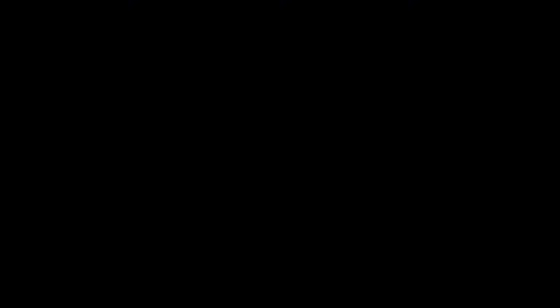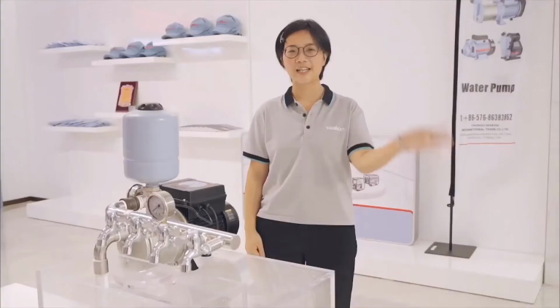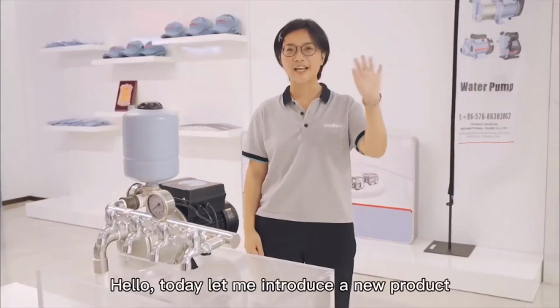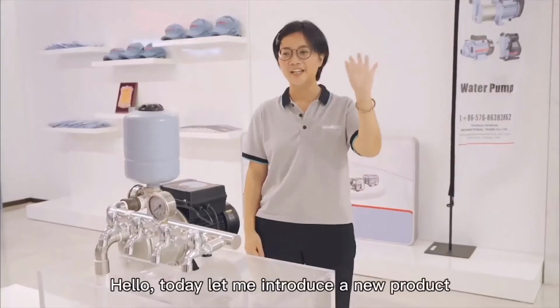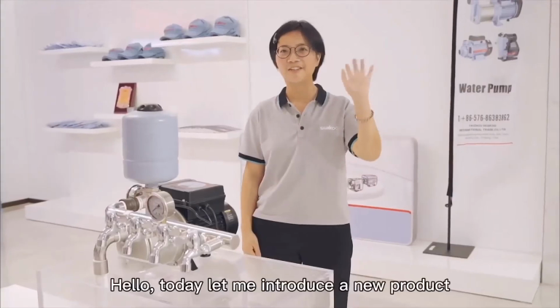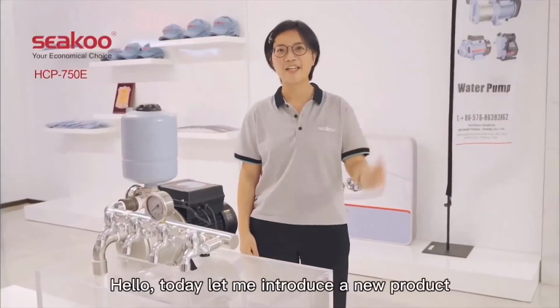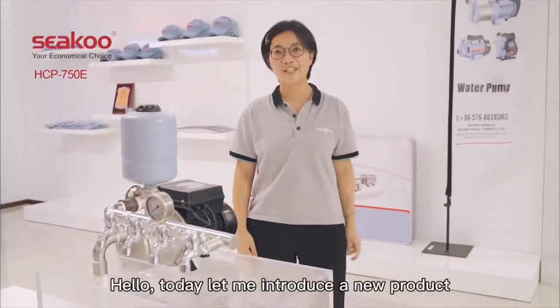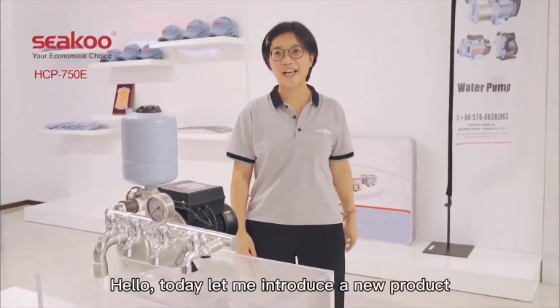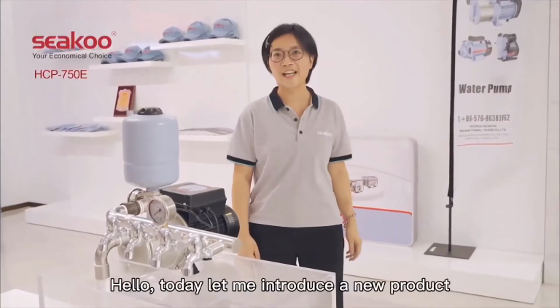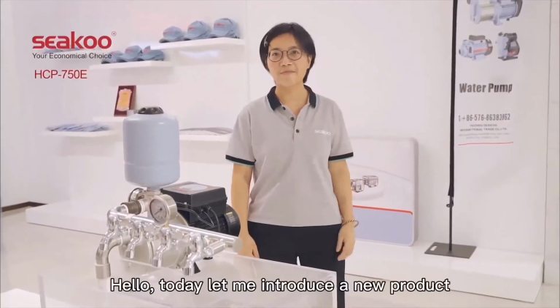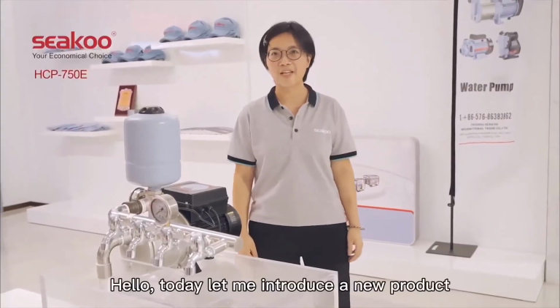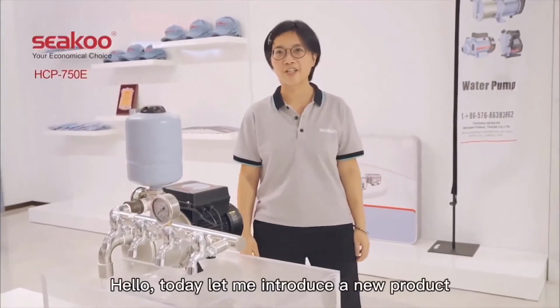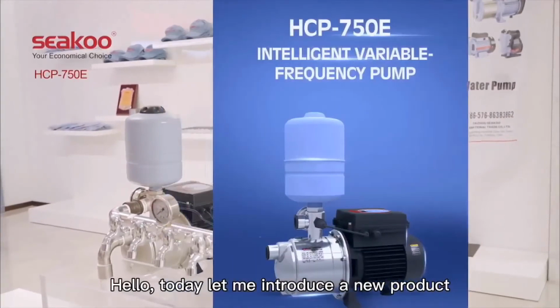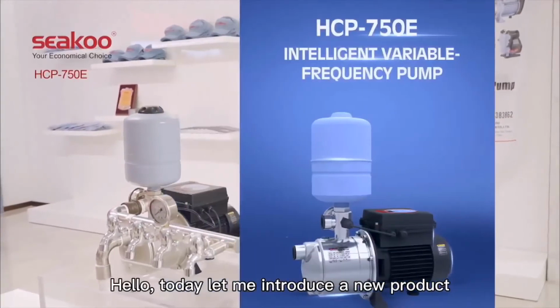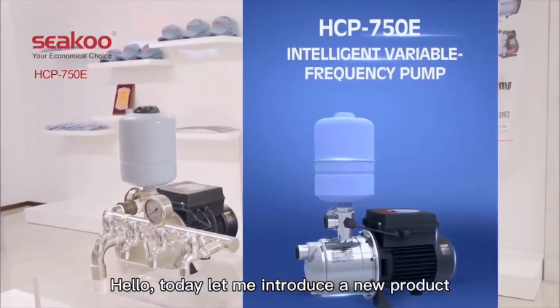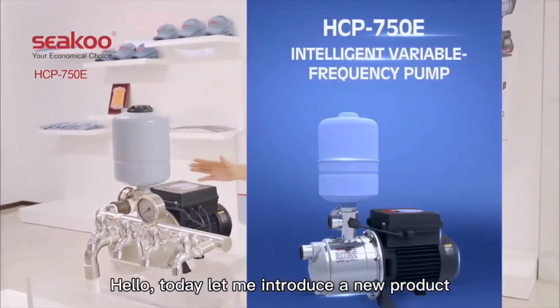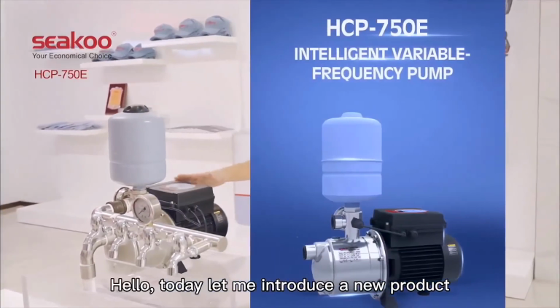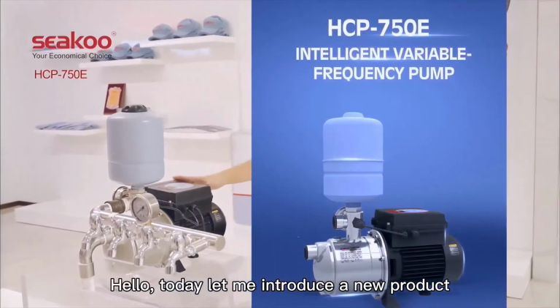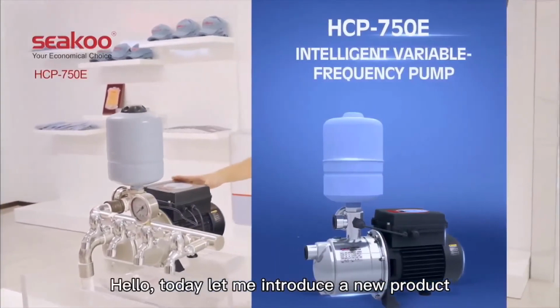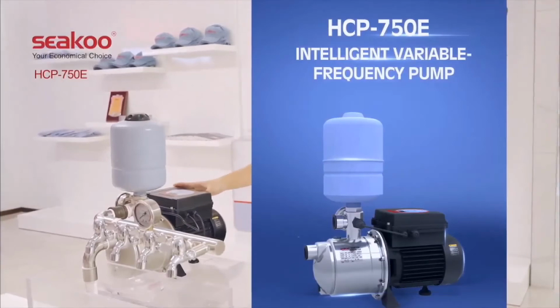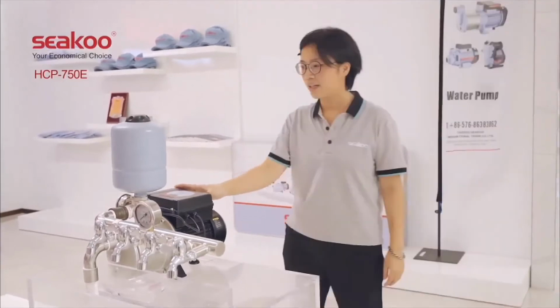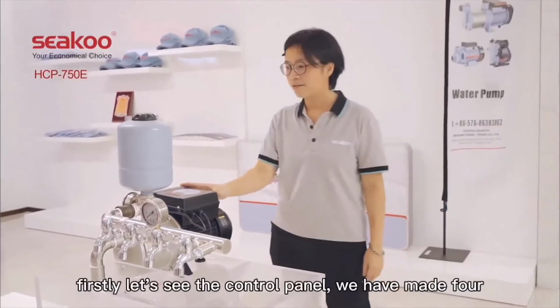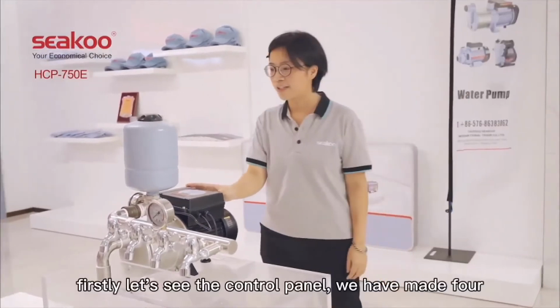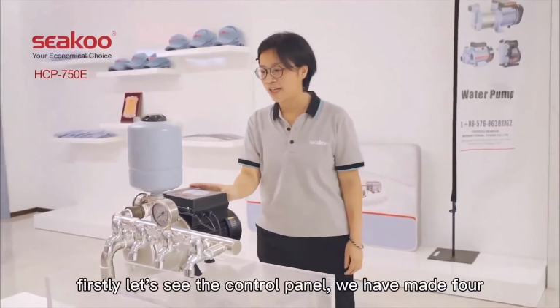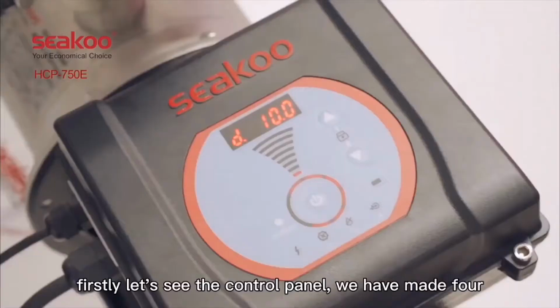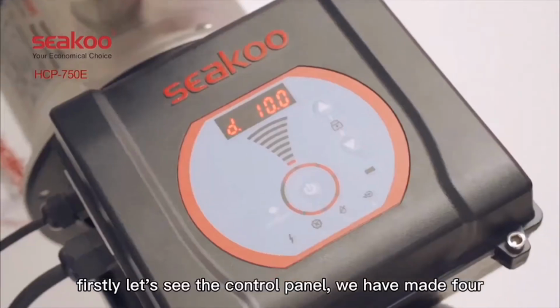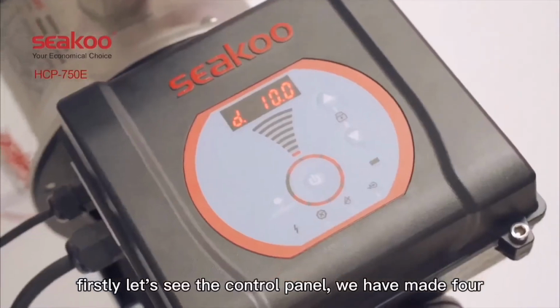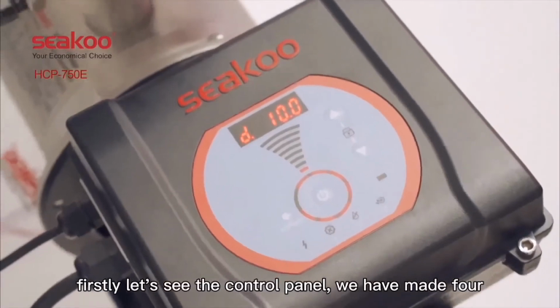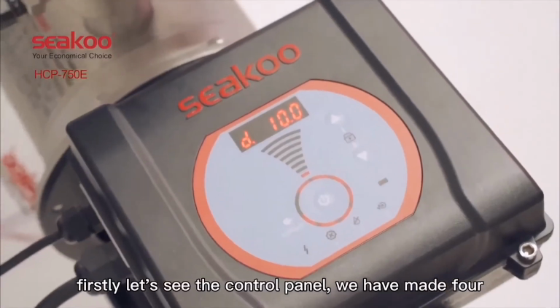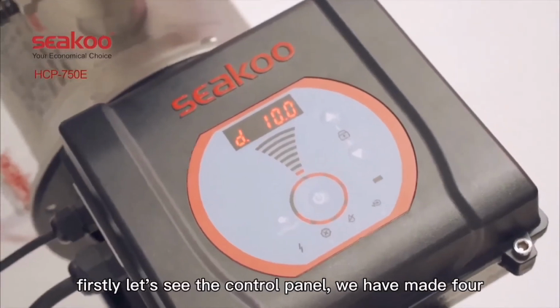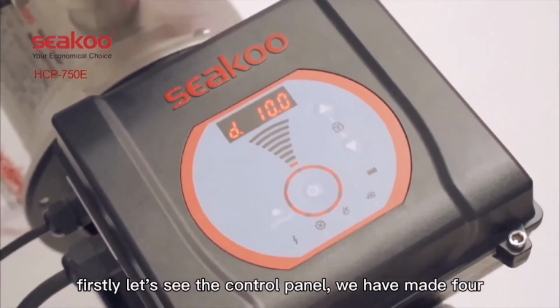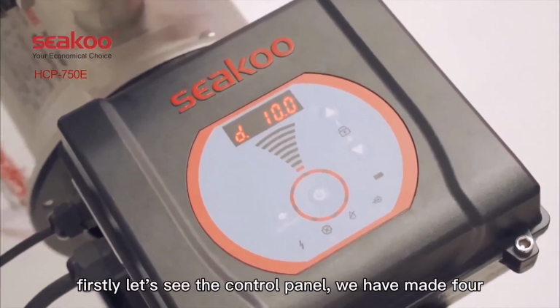Hello, today let me introduce a new product. Firstly, let's see the control panel.